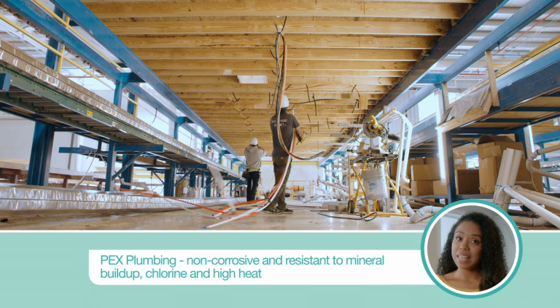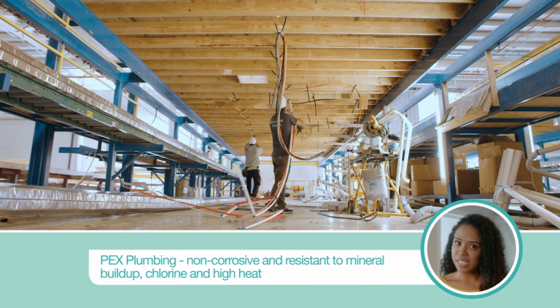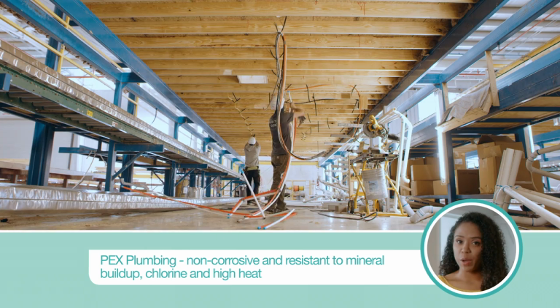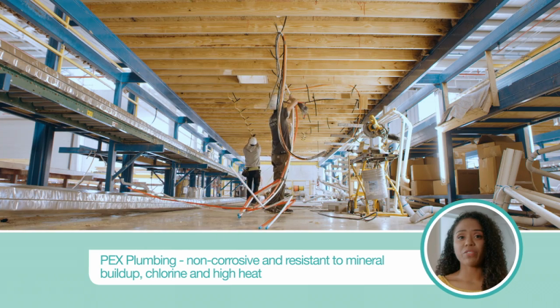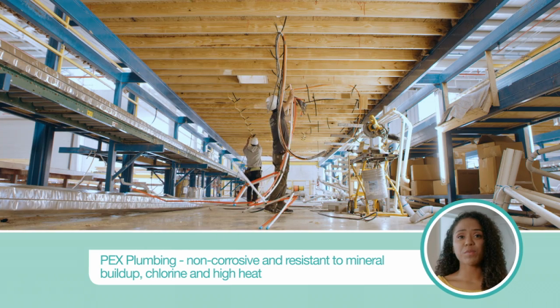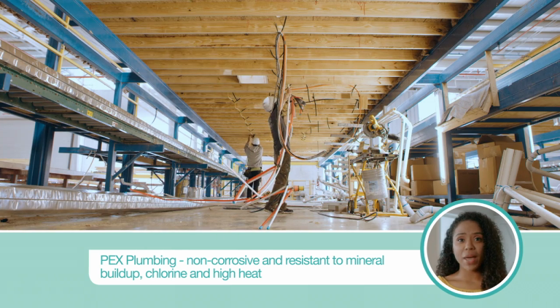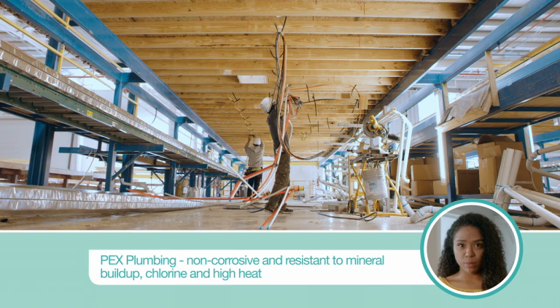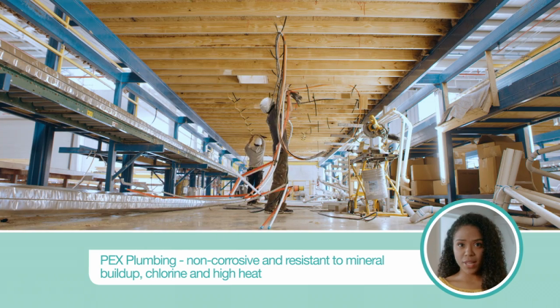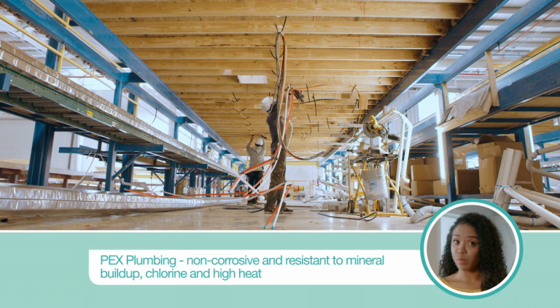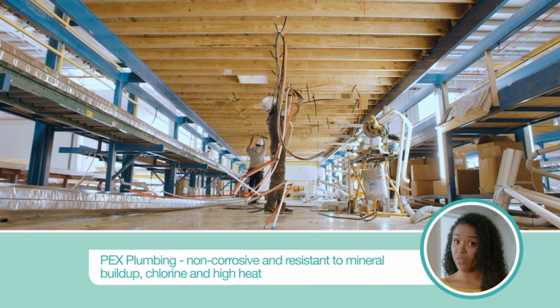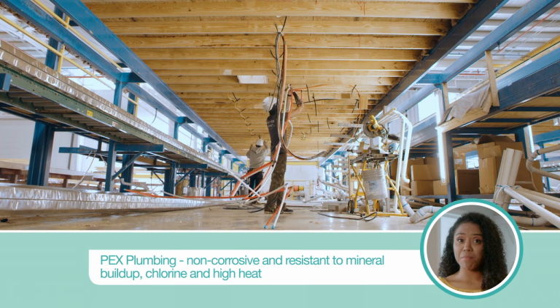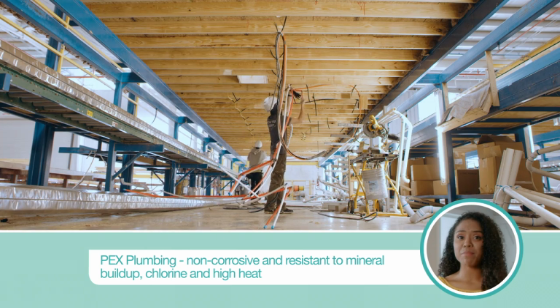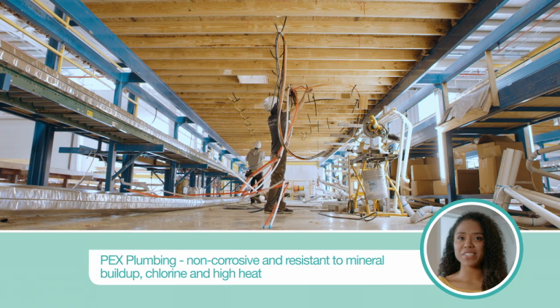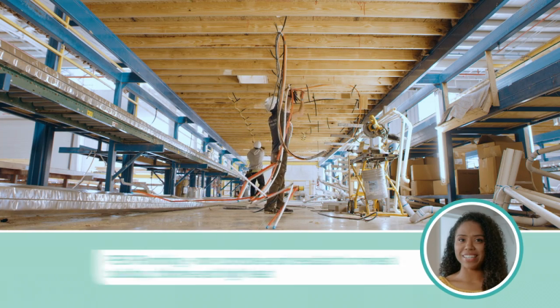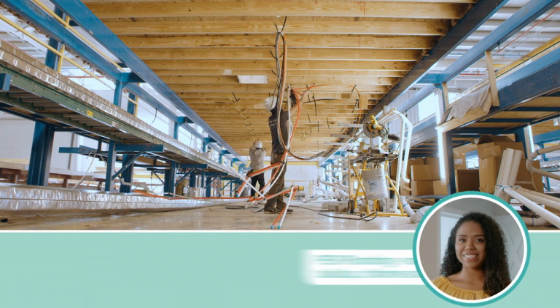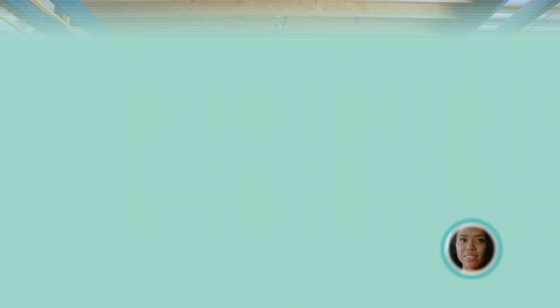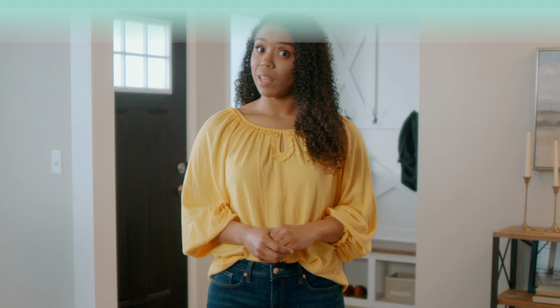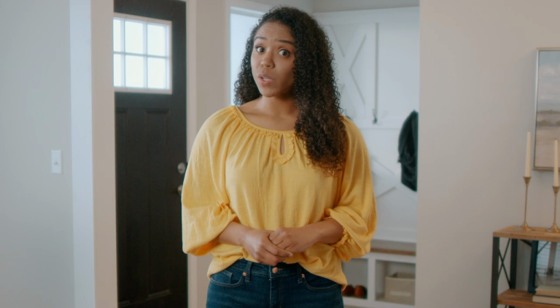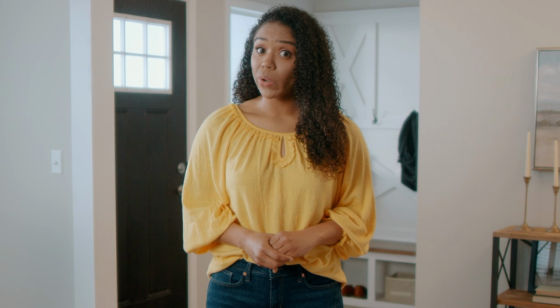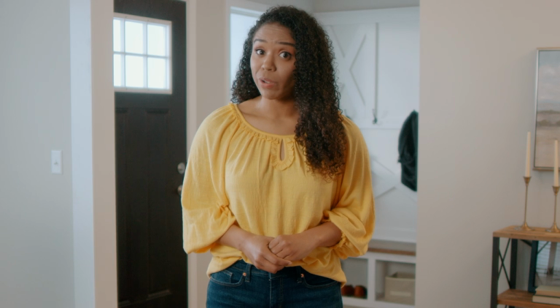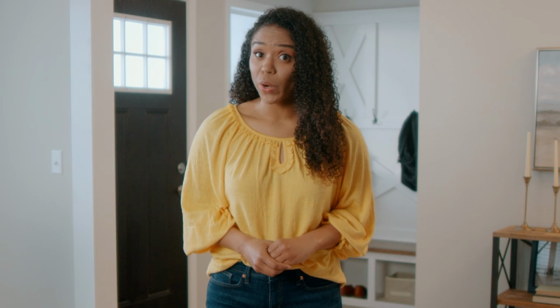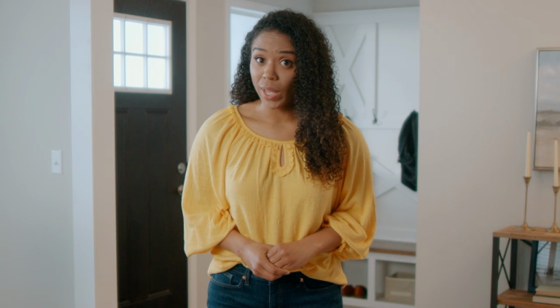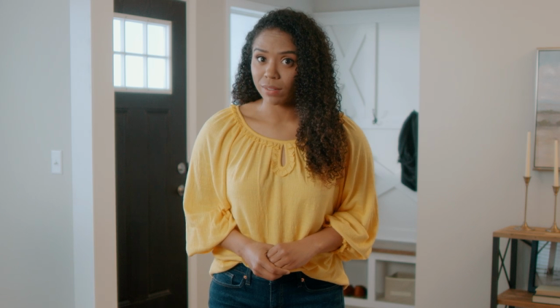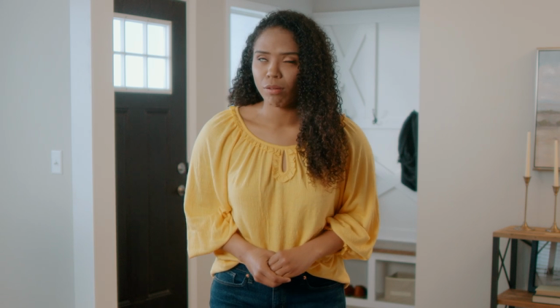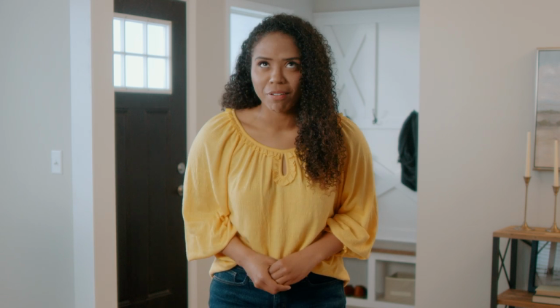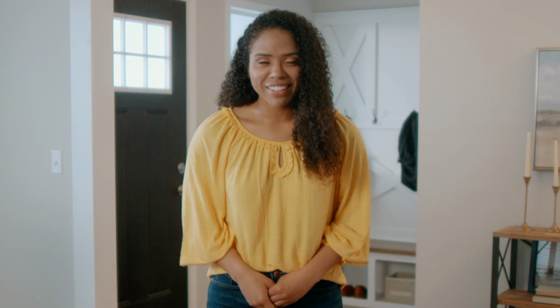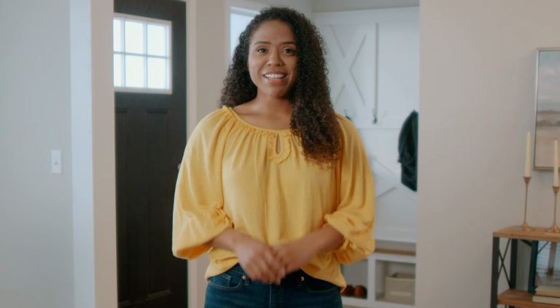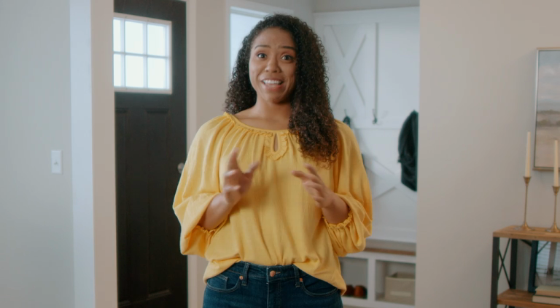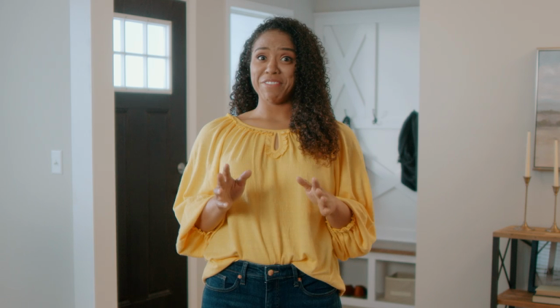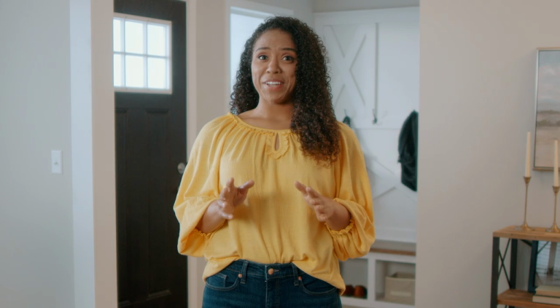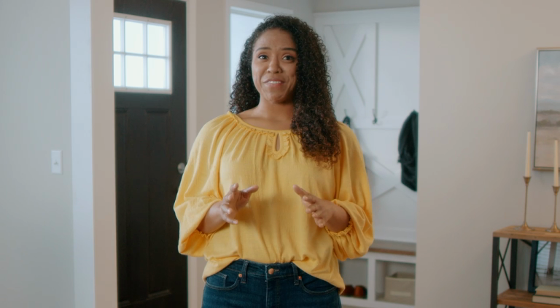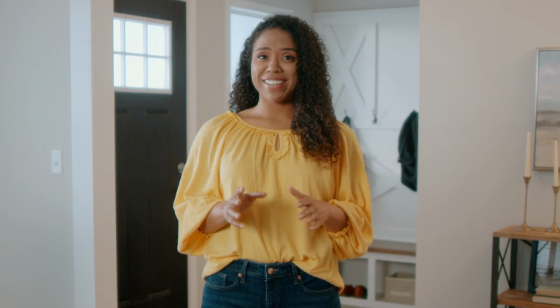This, paired with flexible PEX plumbing, helps prevent pipe bursts and leaks. Now, that's a worry-free water win. Oh, say that five times fast.